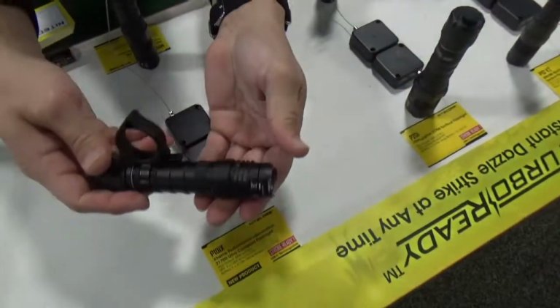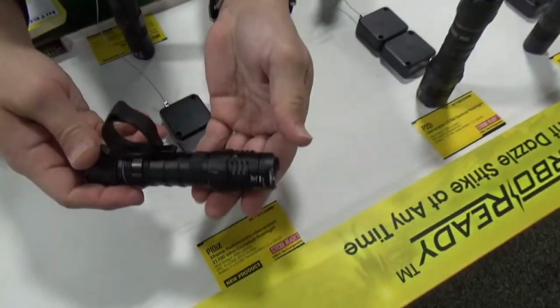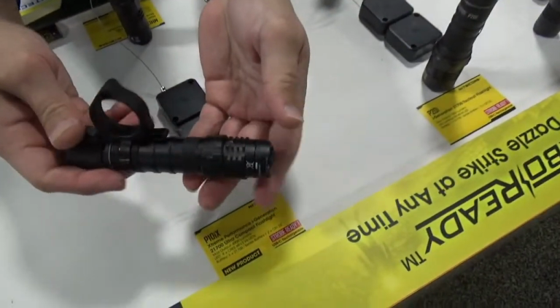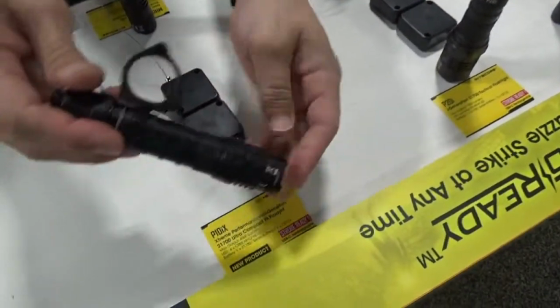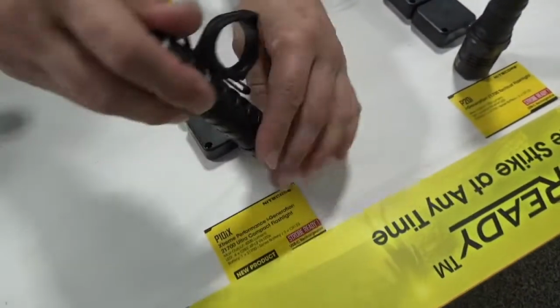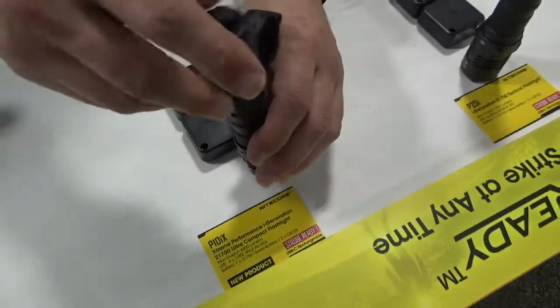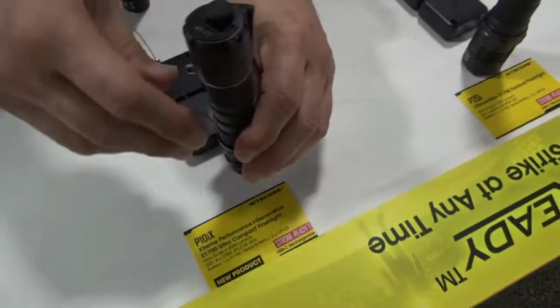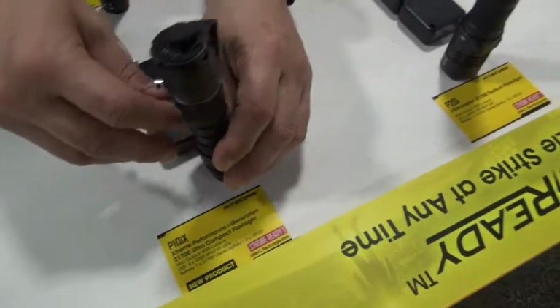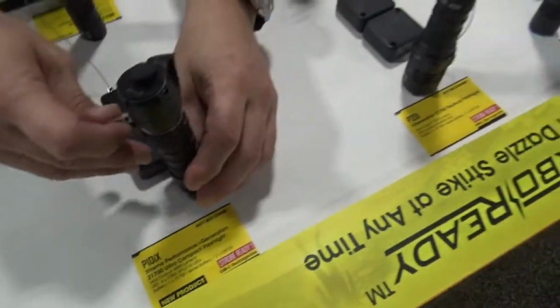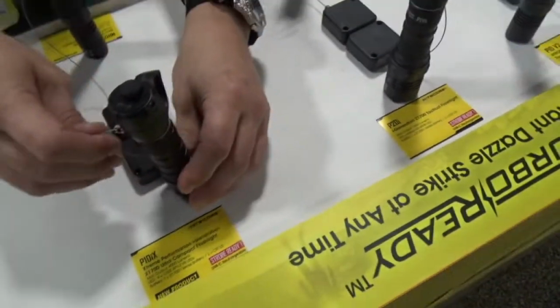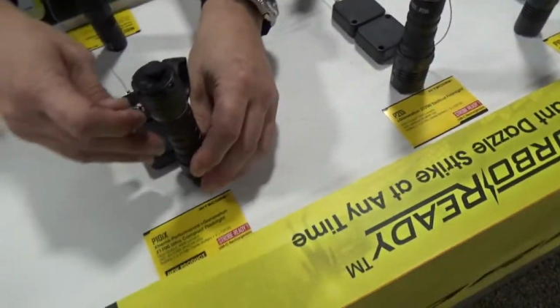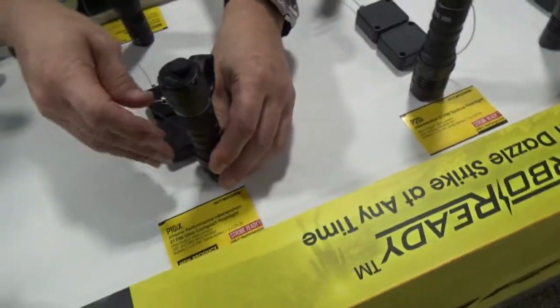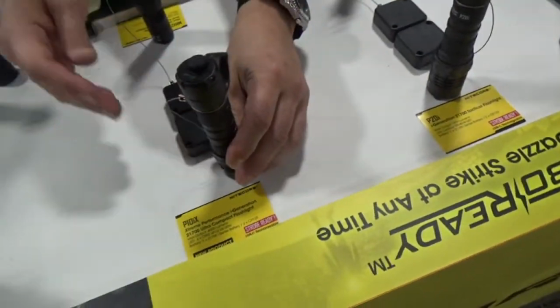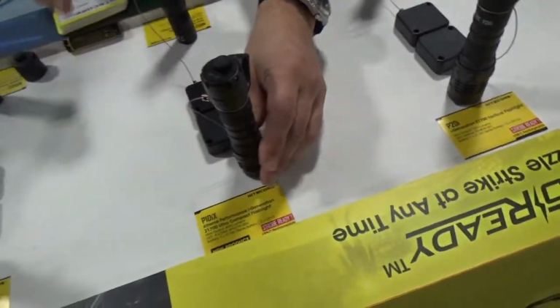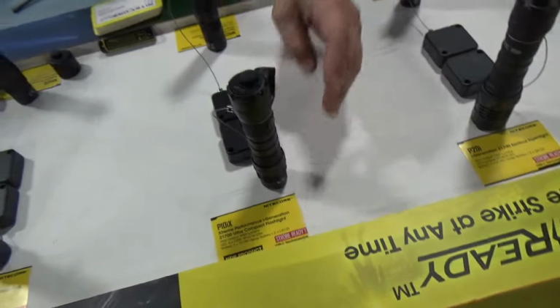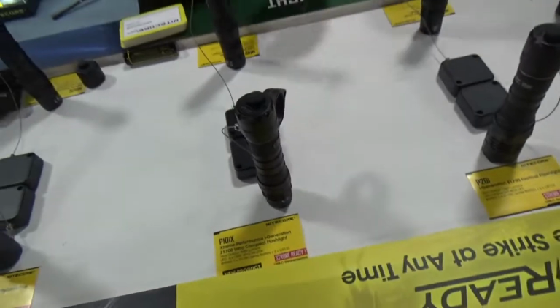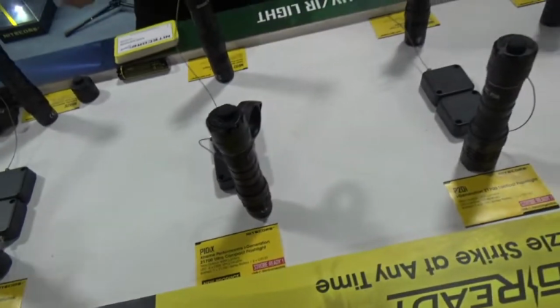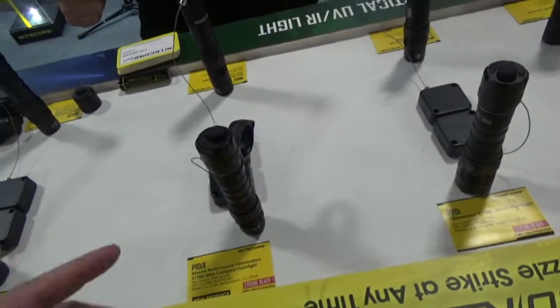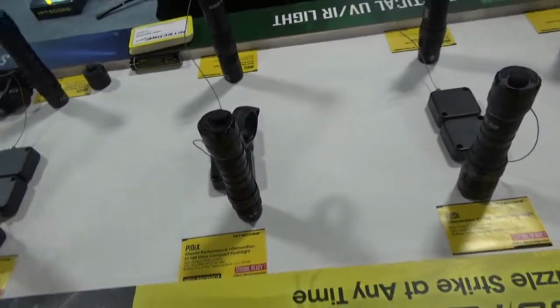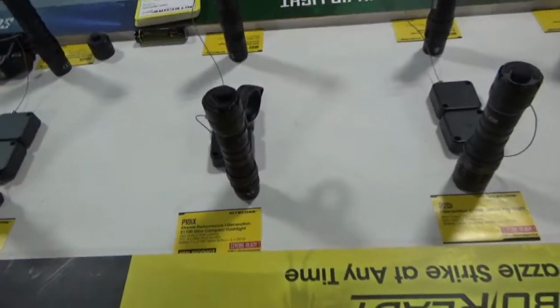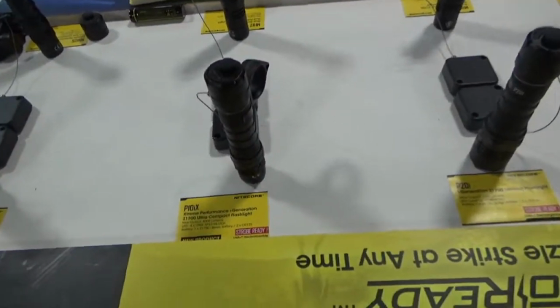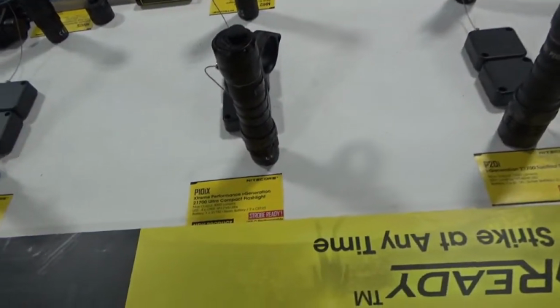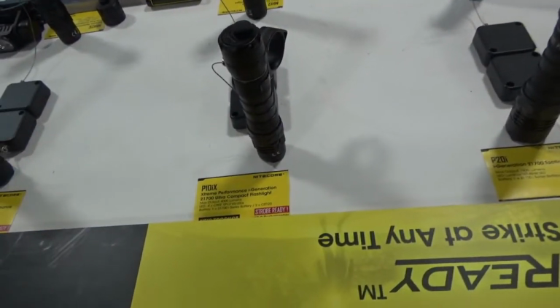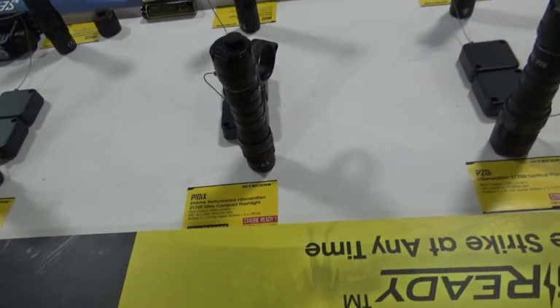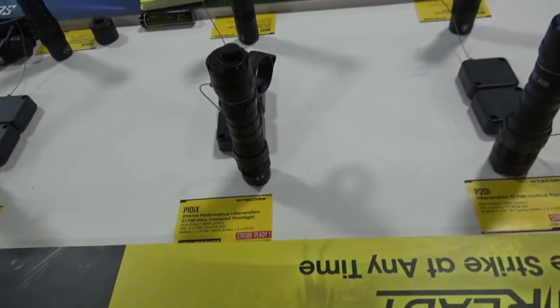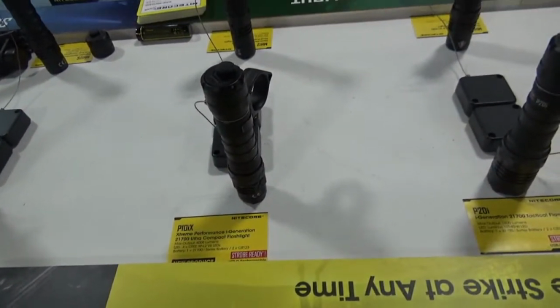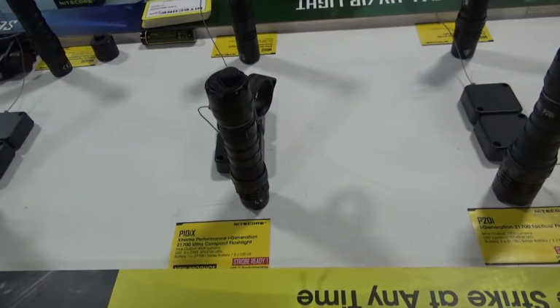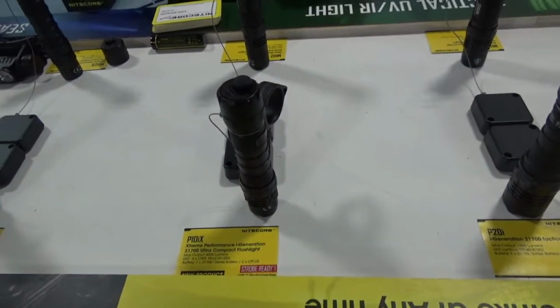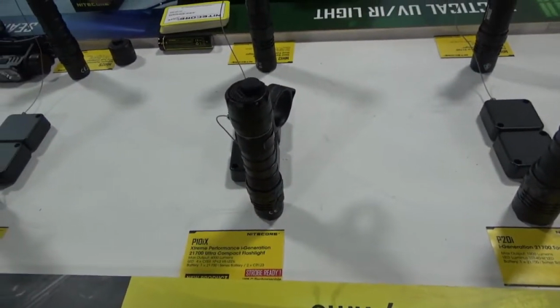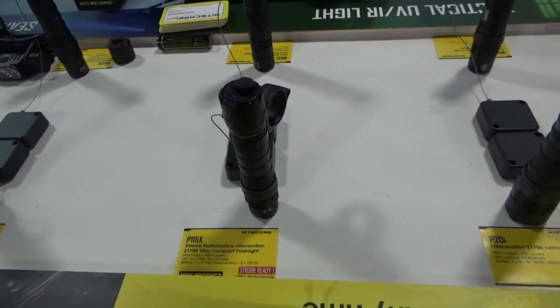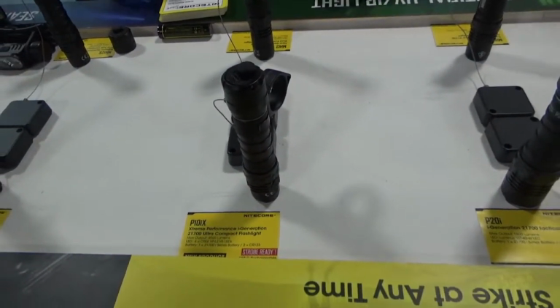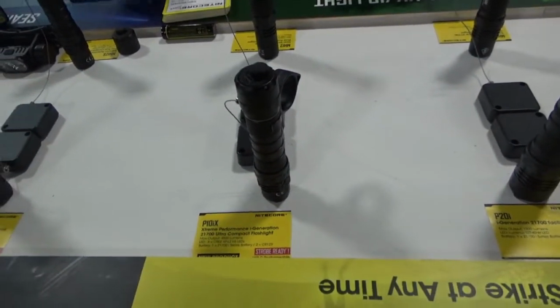That is just kind of the little brother, so to speak. Suggested retail on that is $99.95.